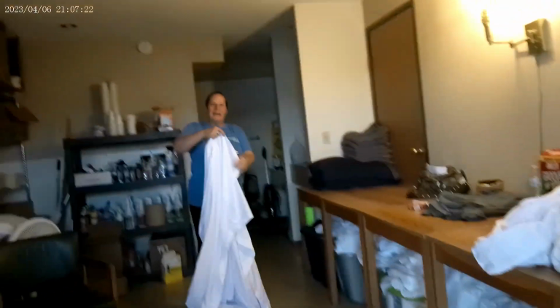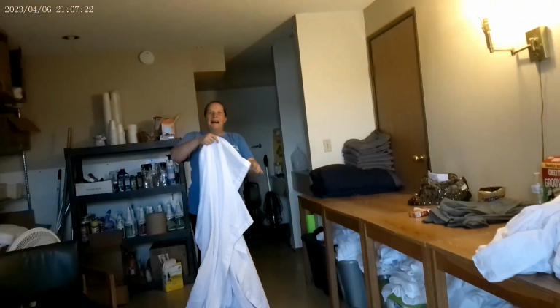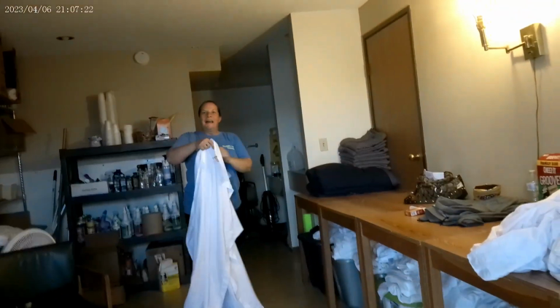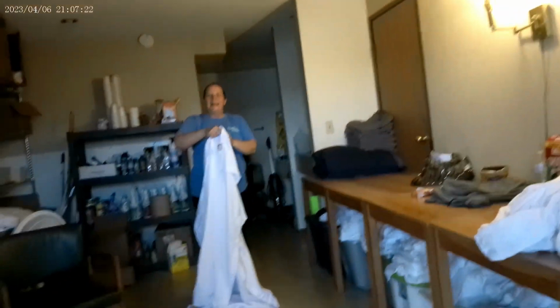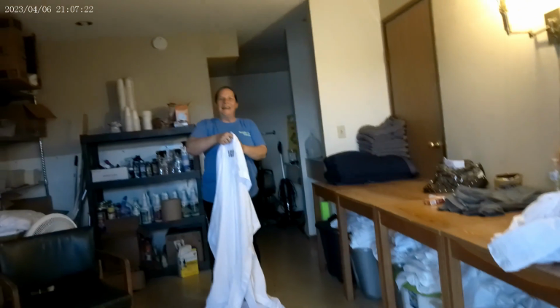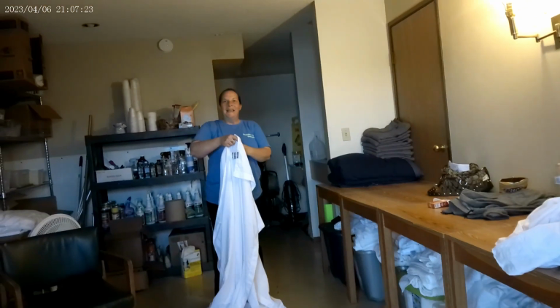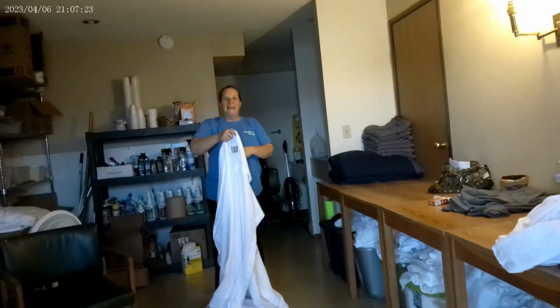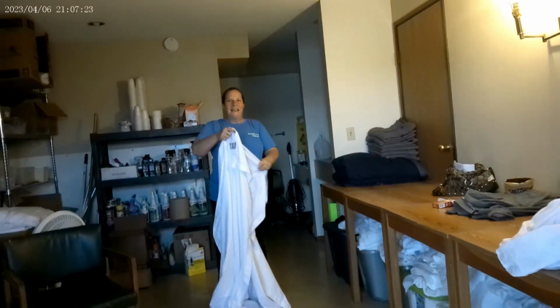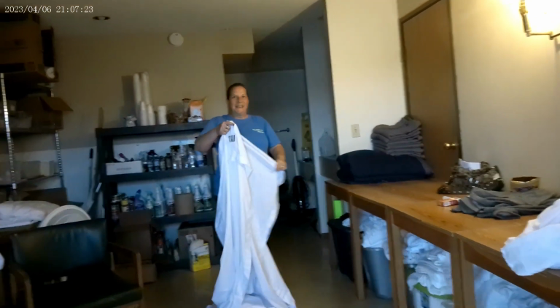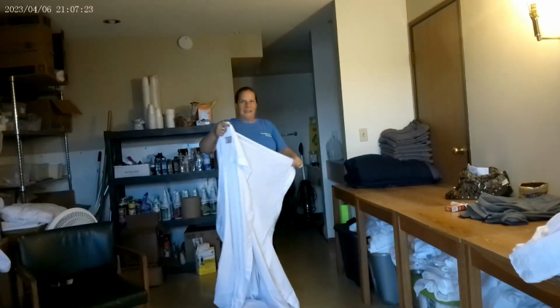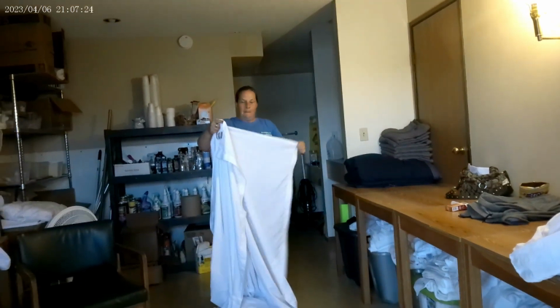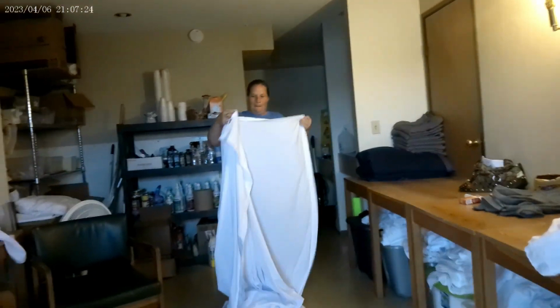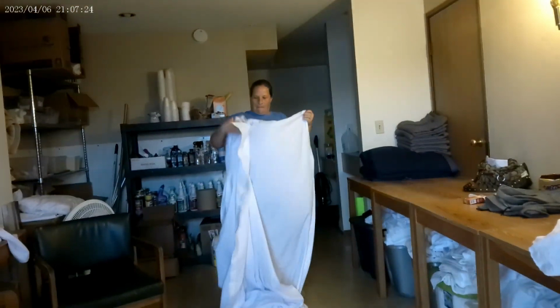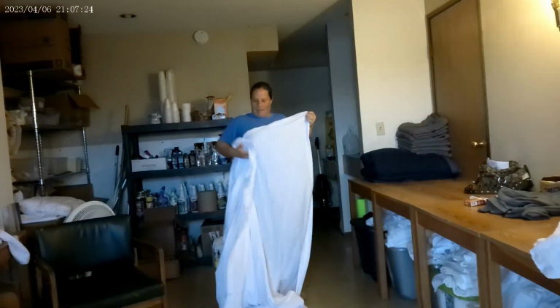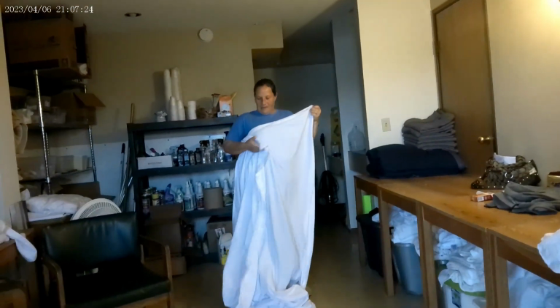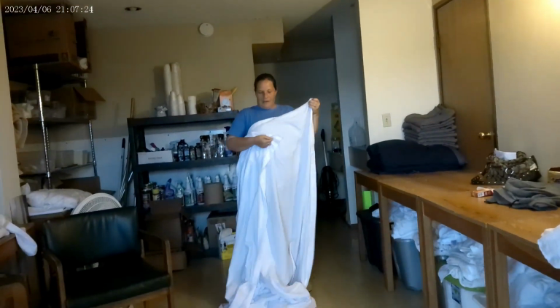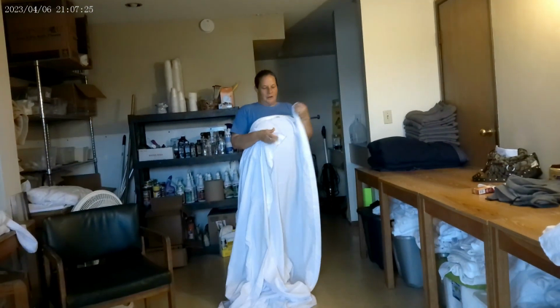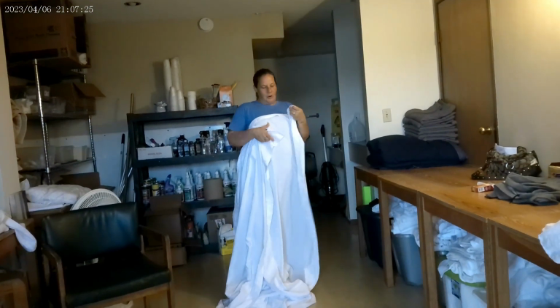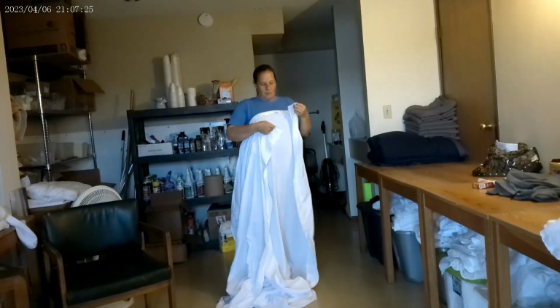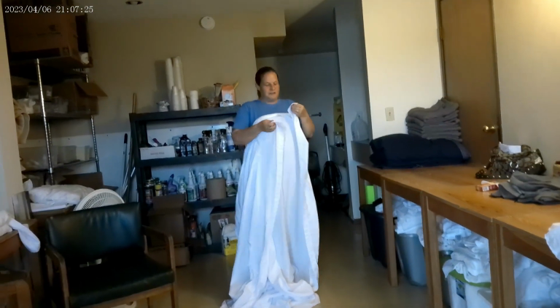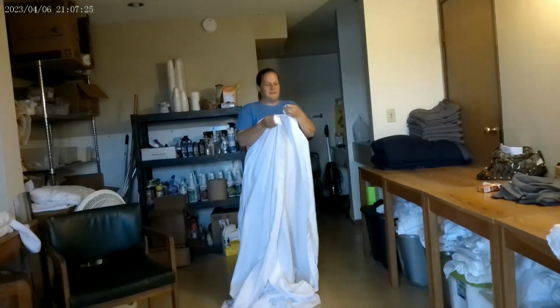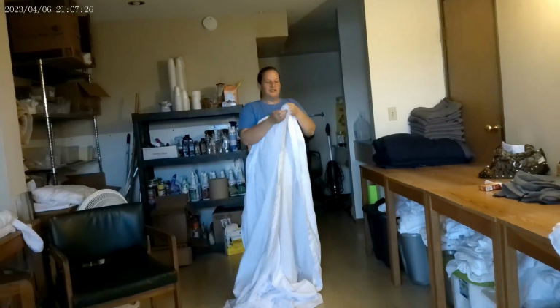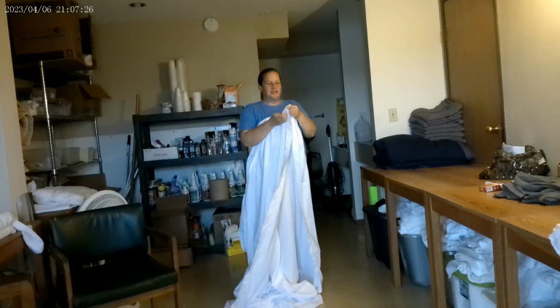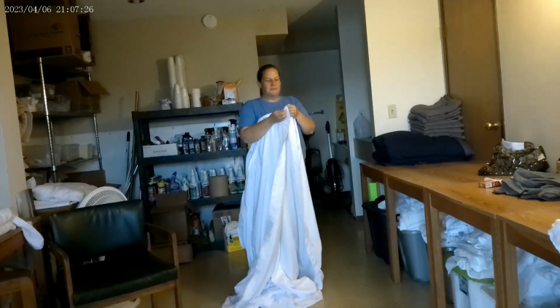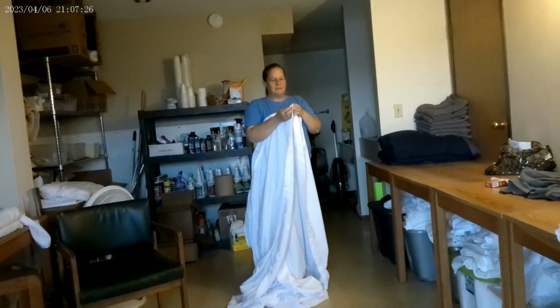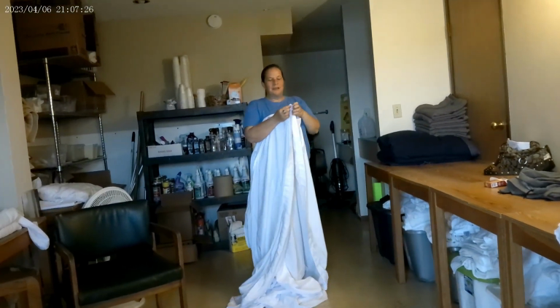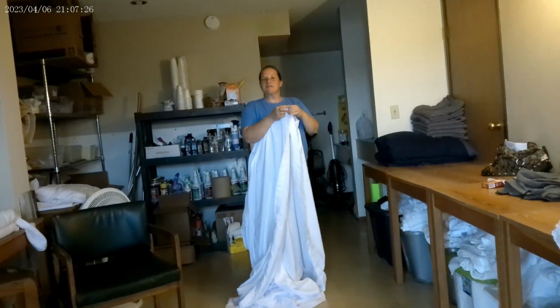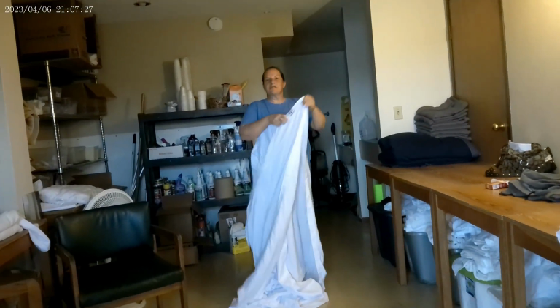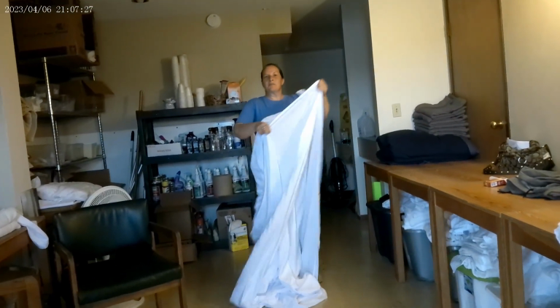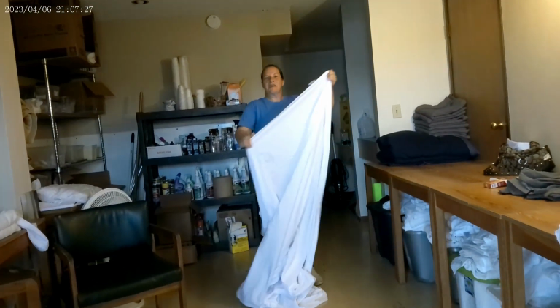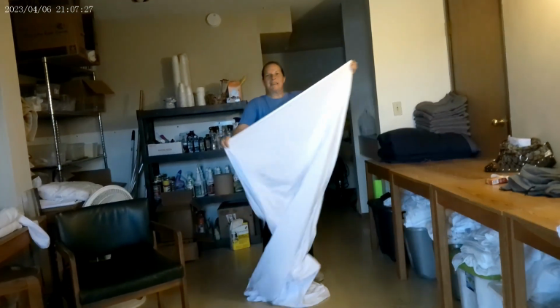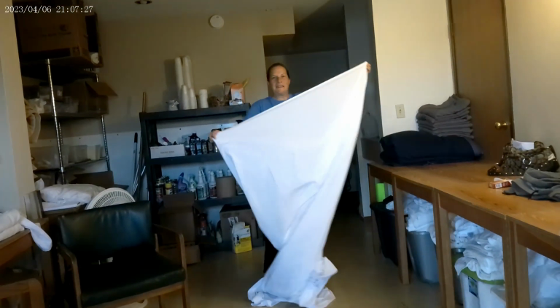What are you doing today, Donna? Just finishing up some laundry from the week.